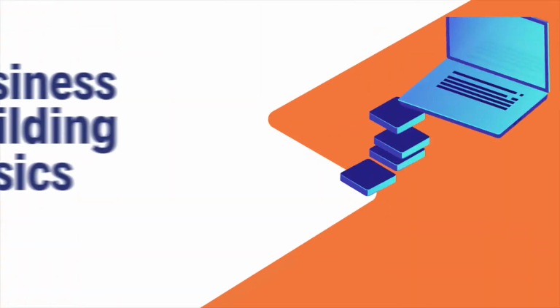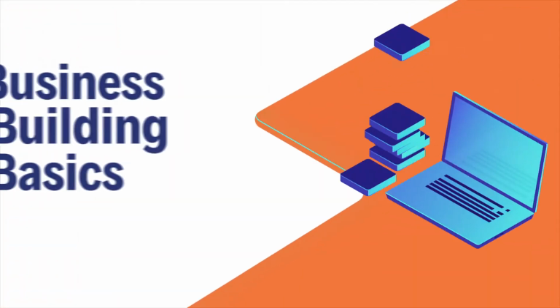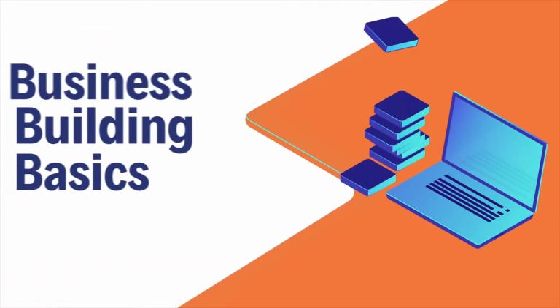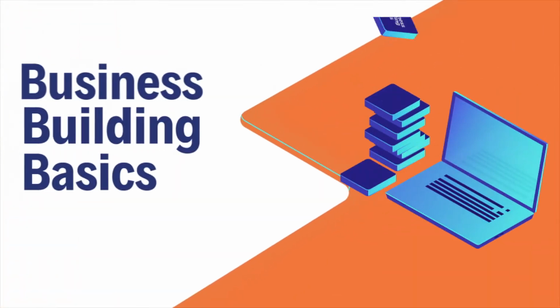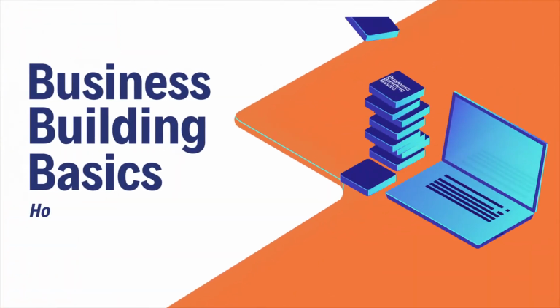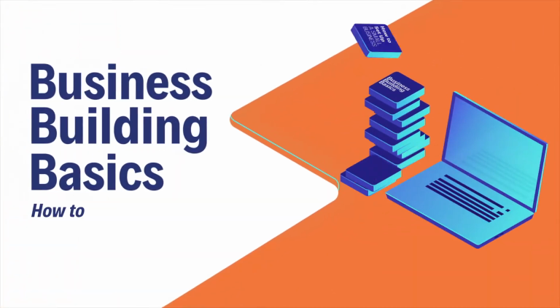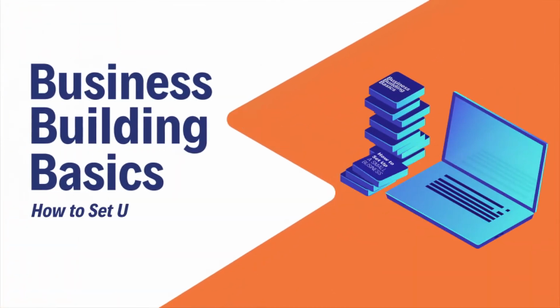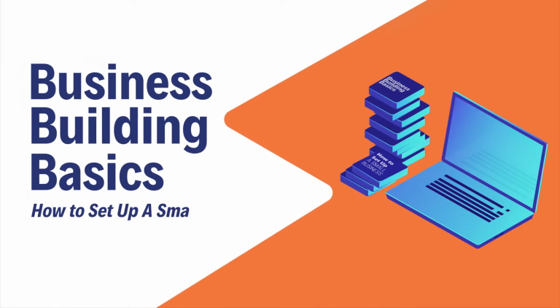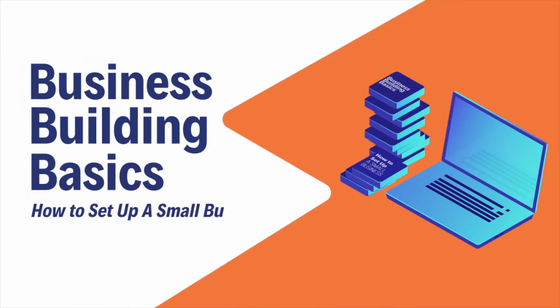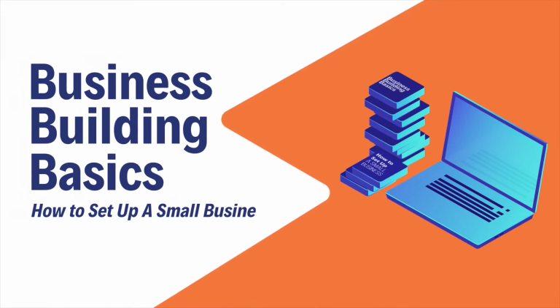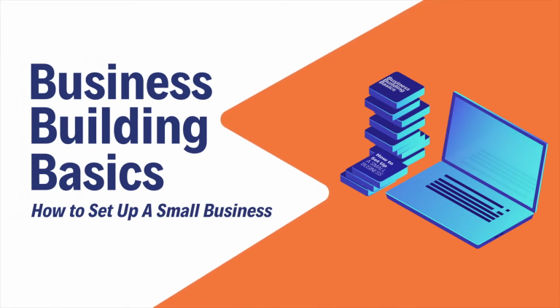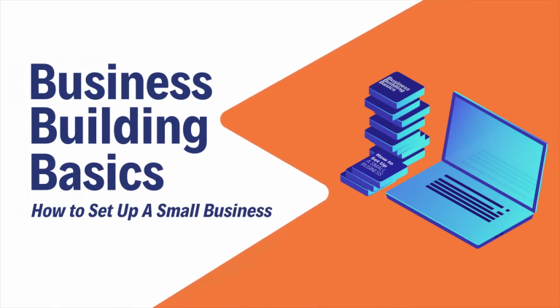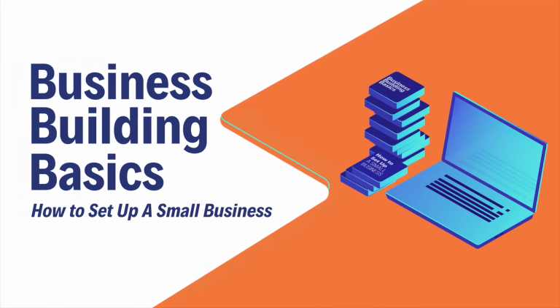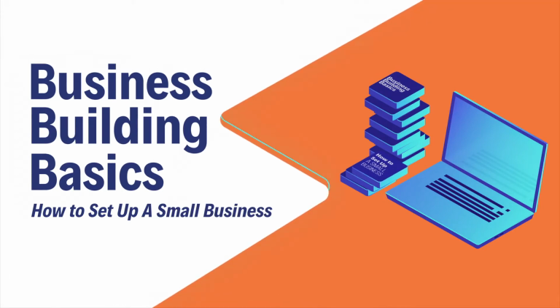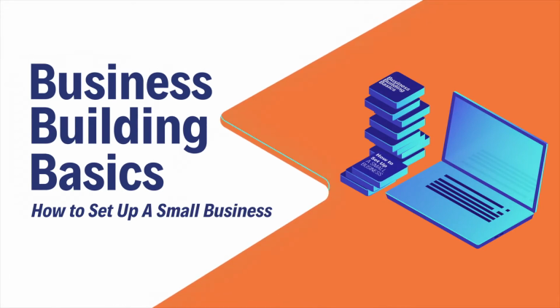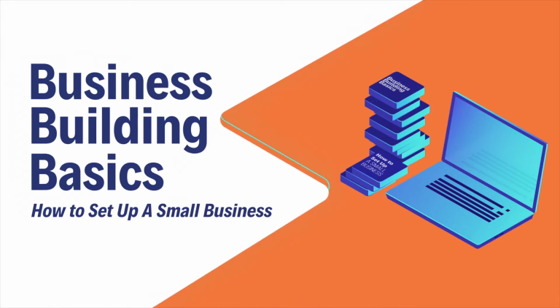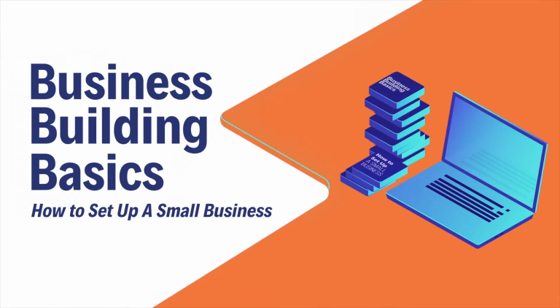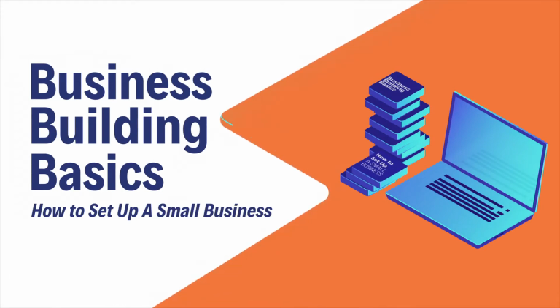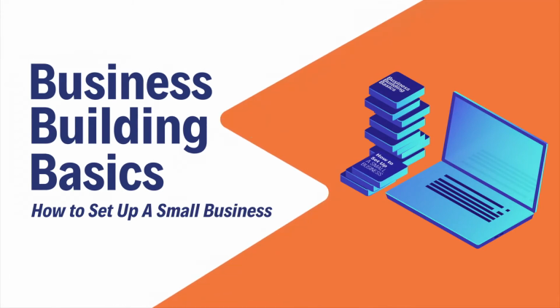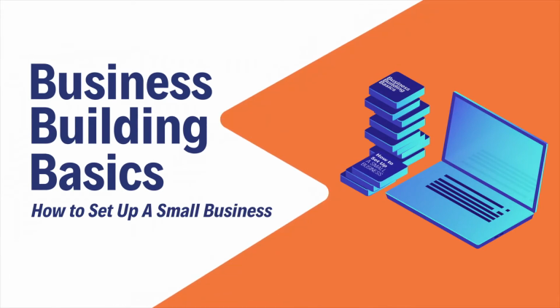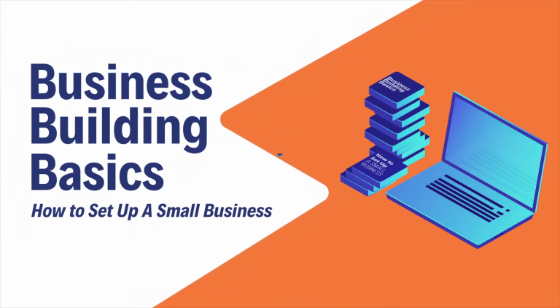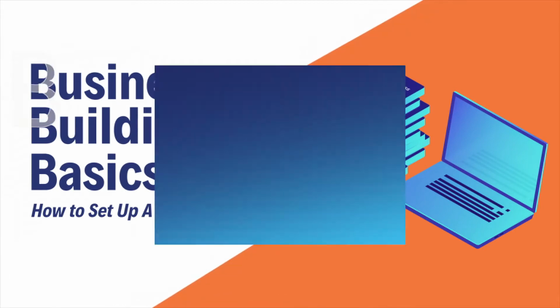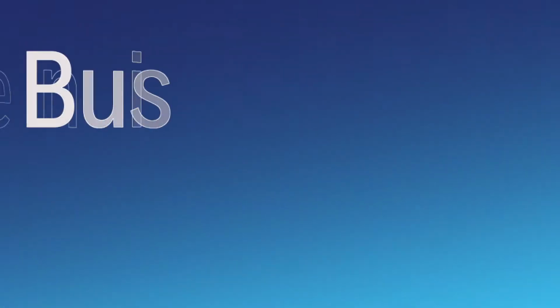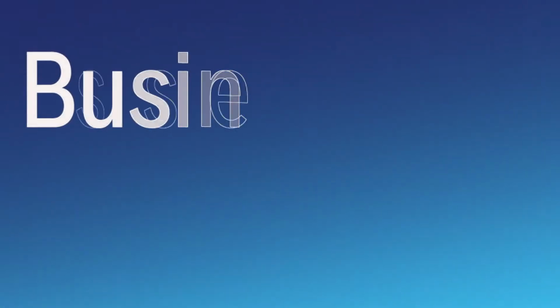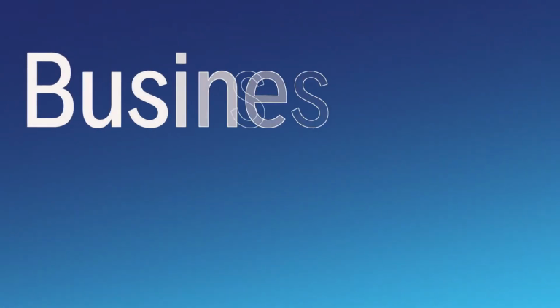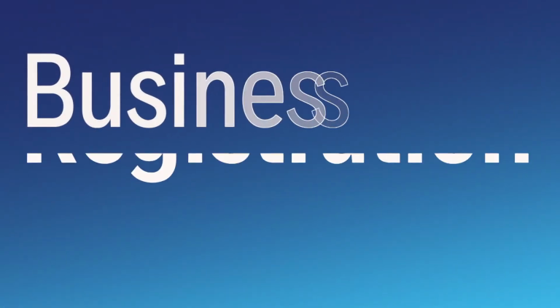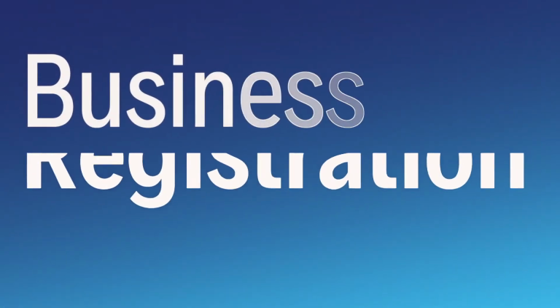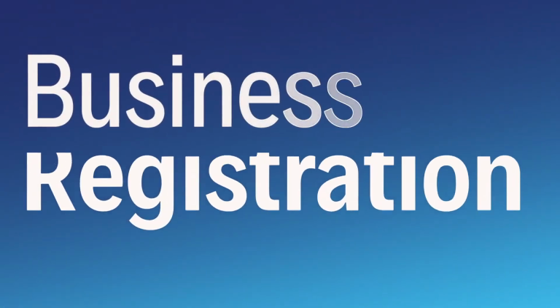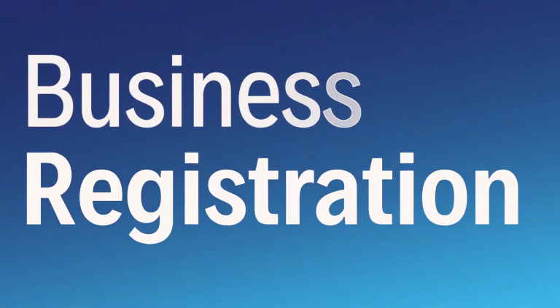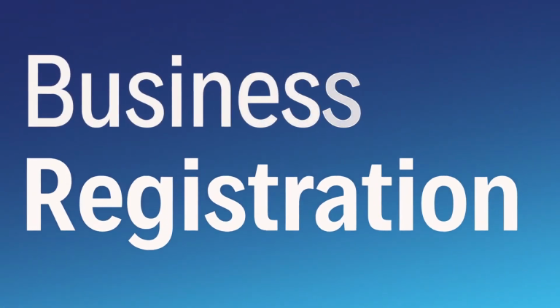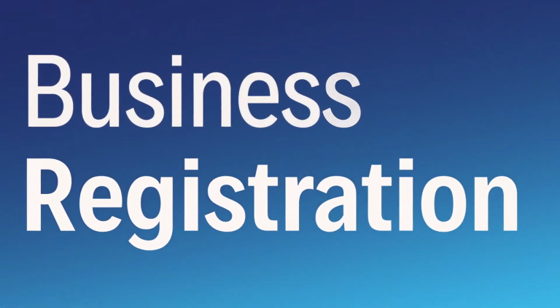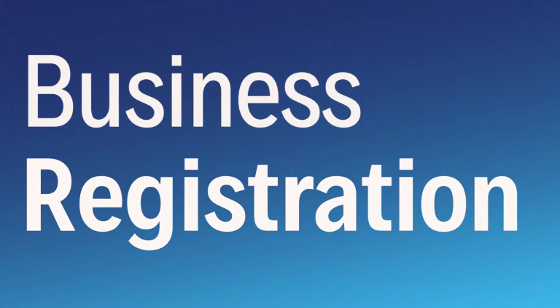In this video series, Business Building Basics — how to set up a small business — we're going to discuss business registration.